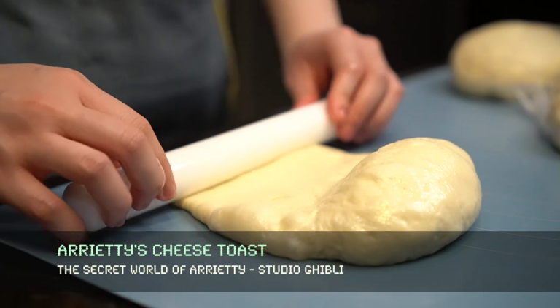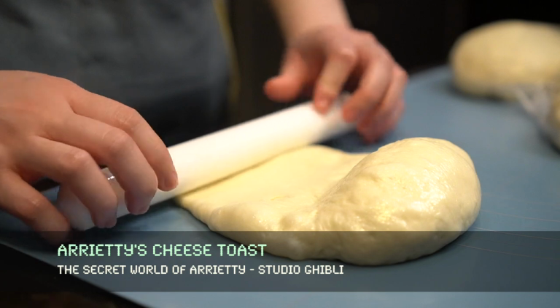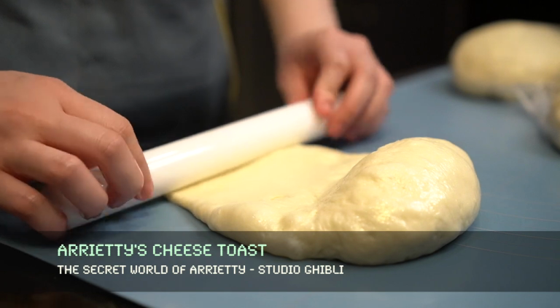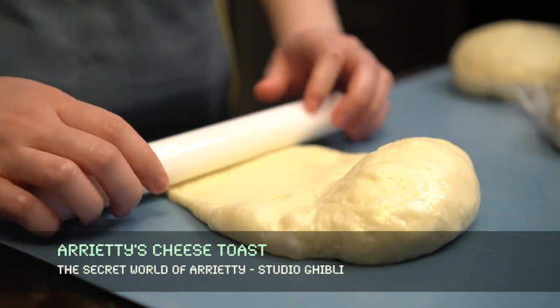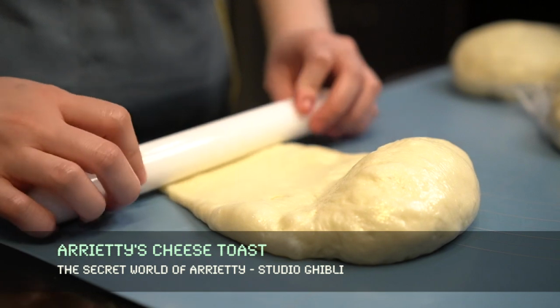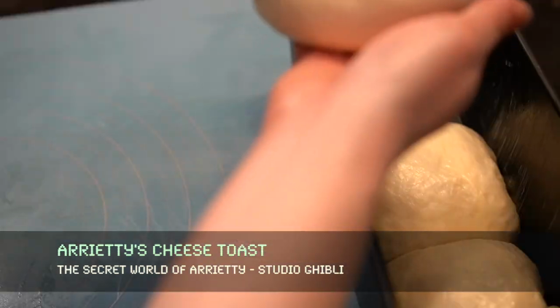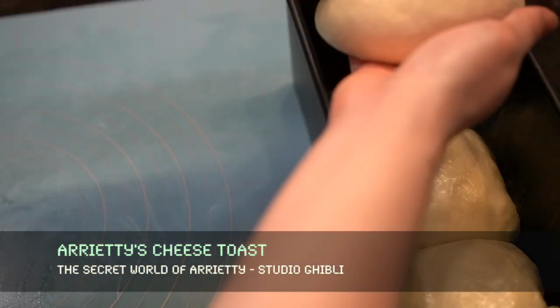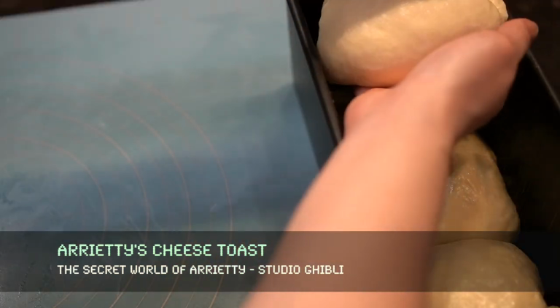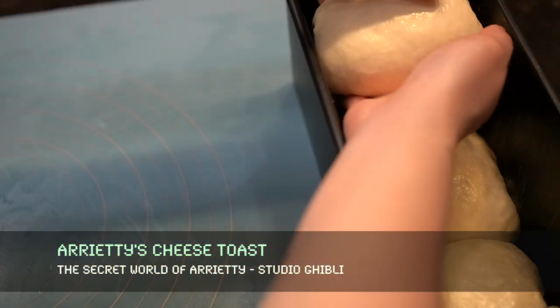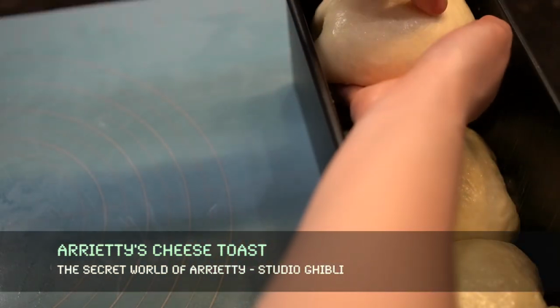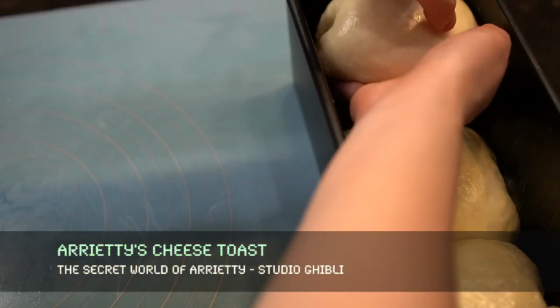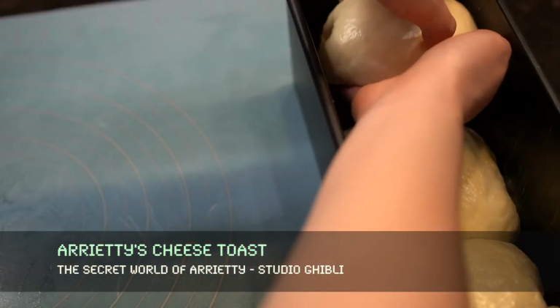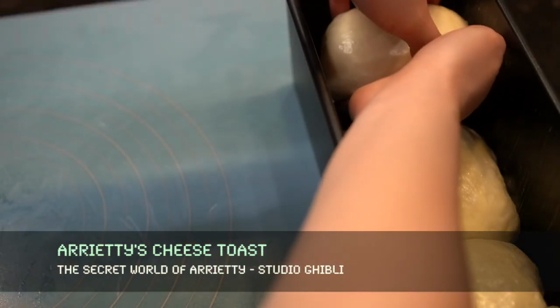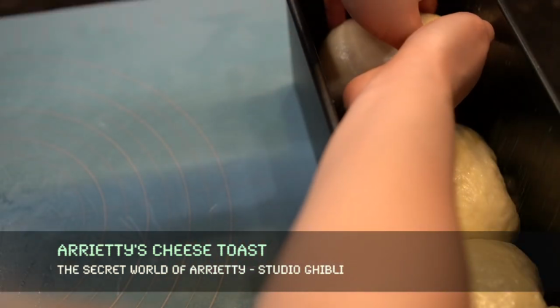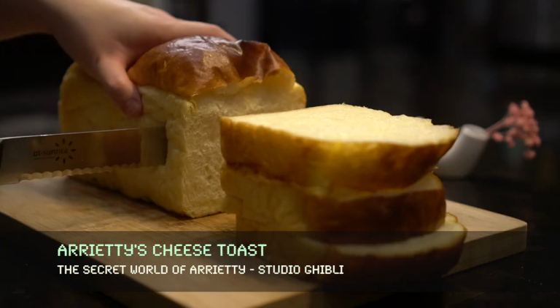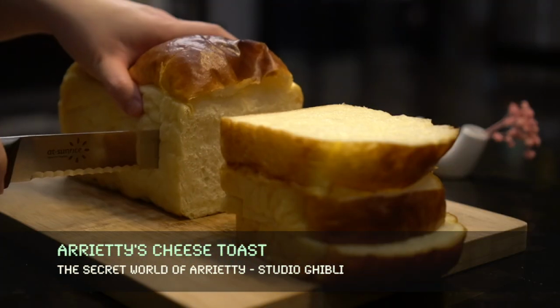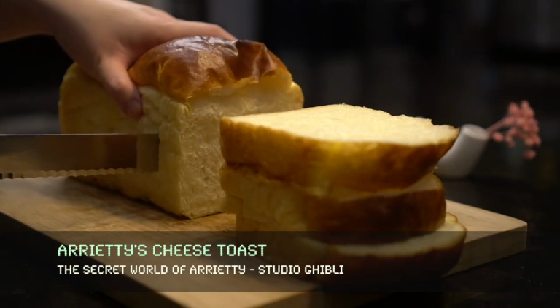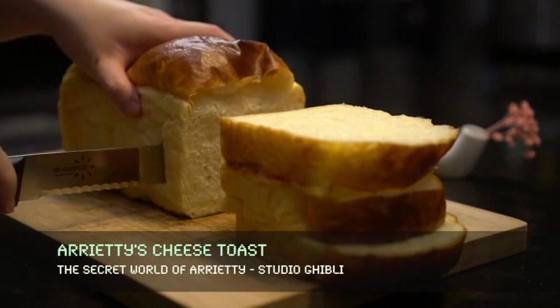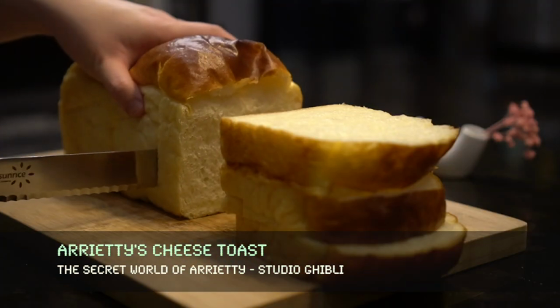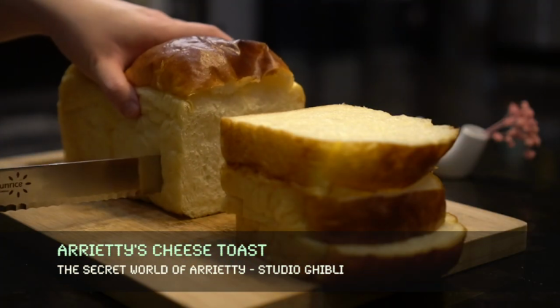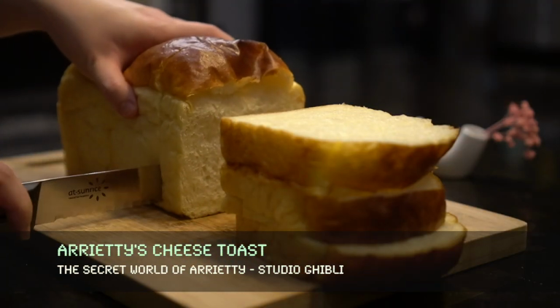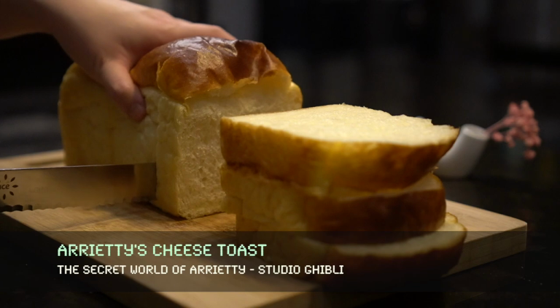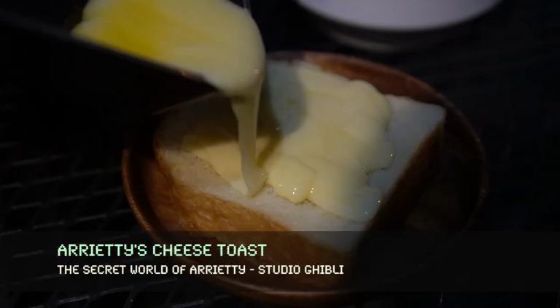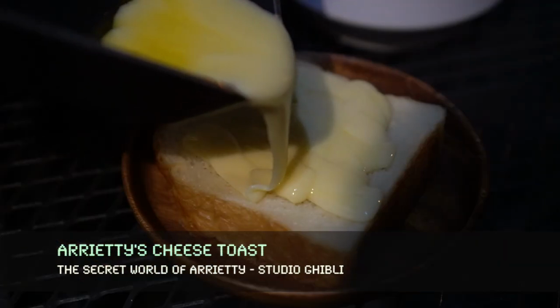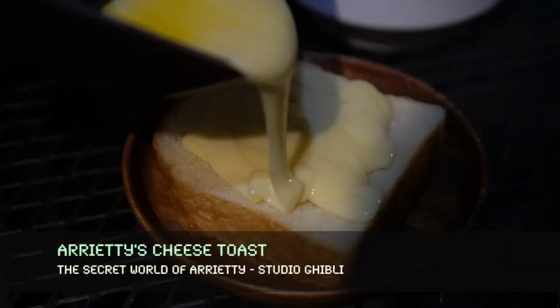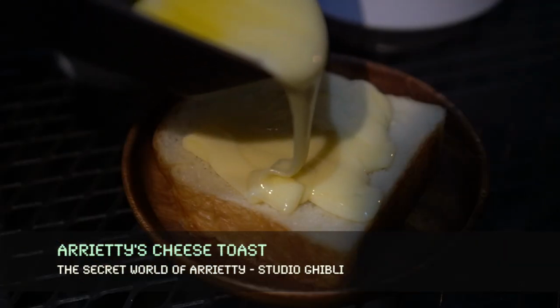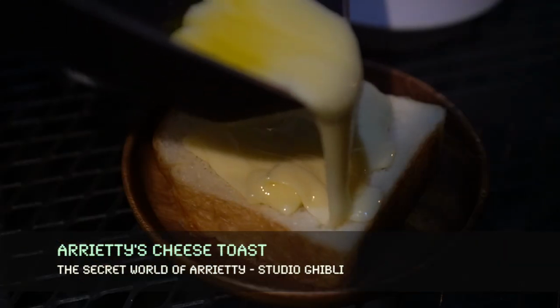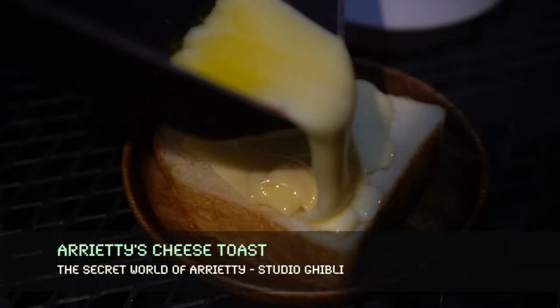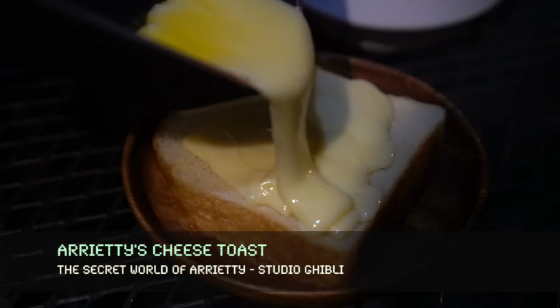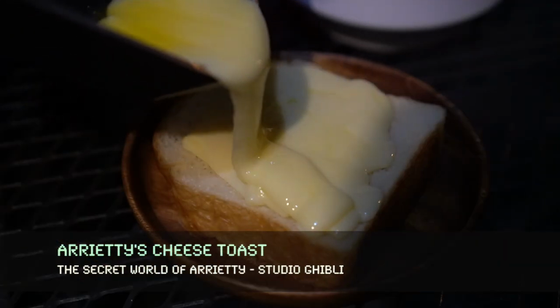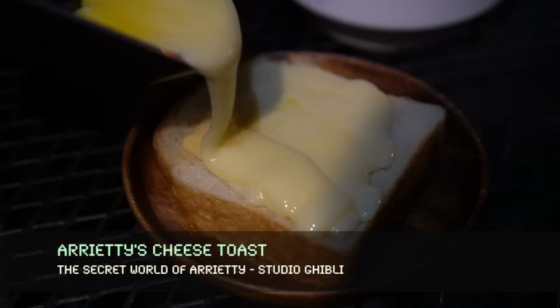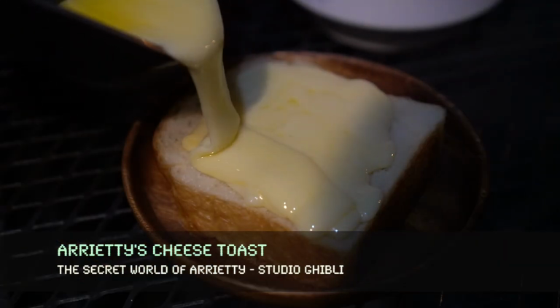My version of Arrietty's cheese toast will be a slice of soft socopan topped with melted cheddar cheese.